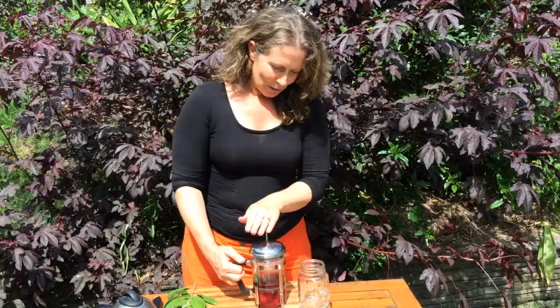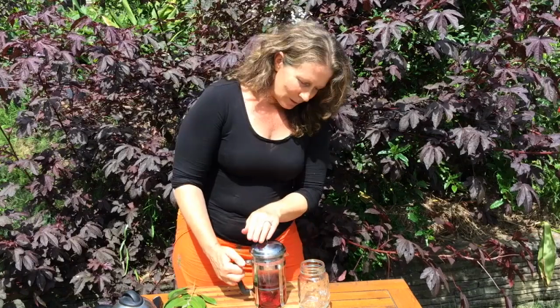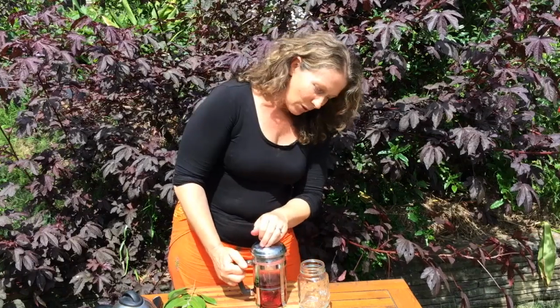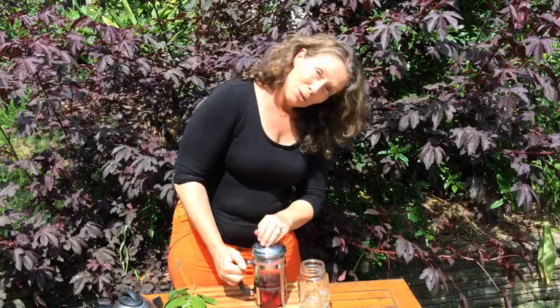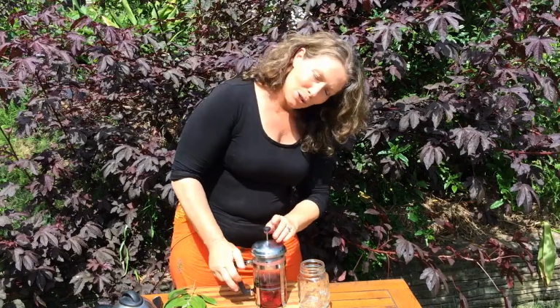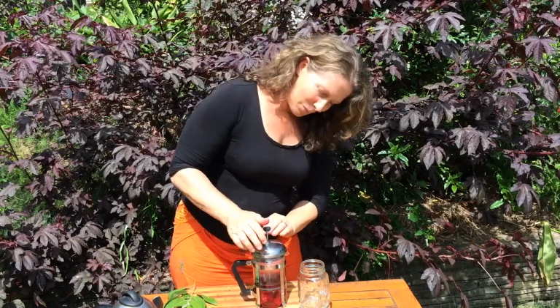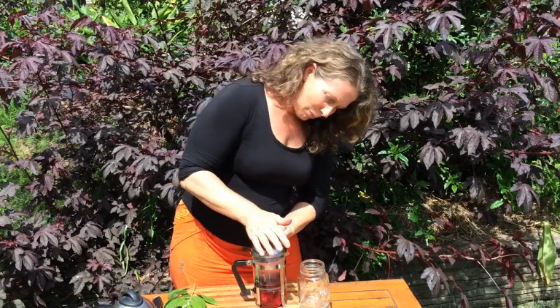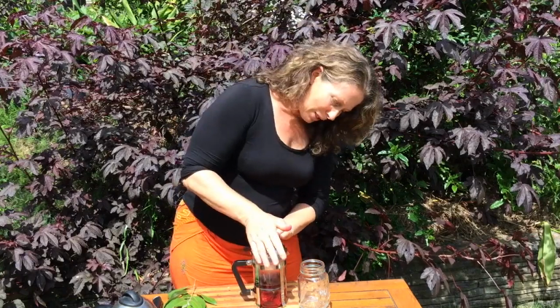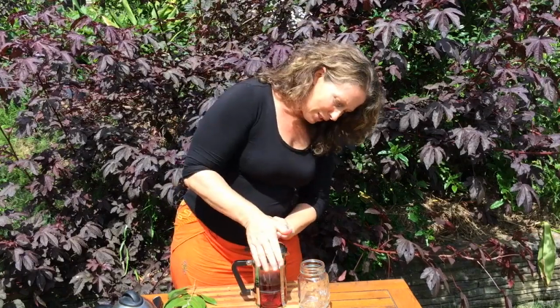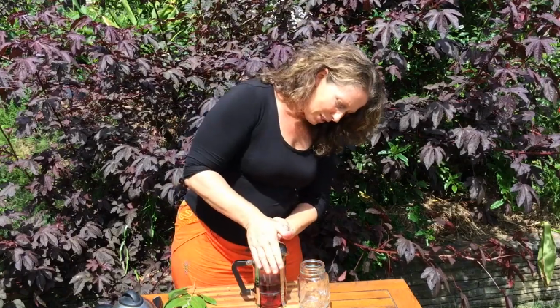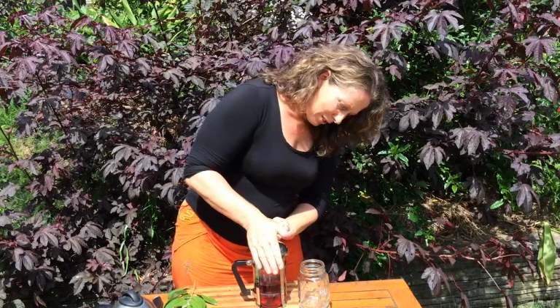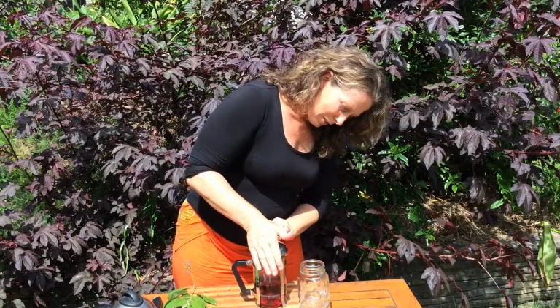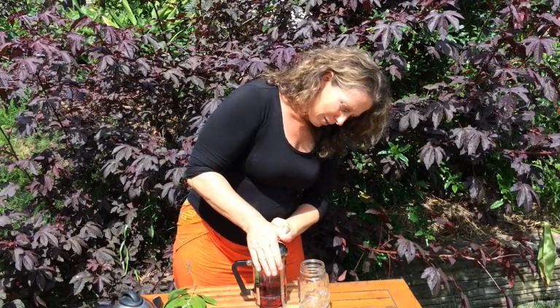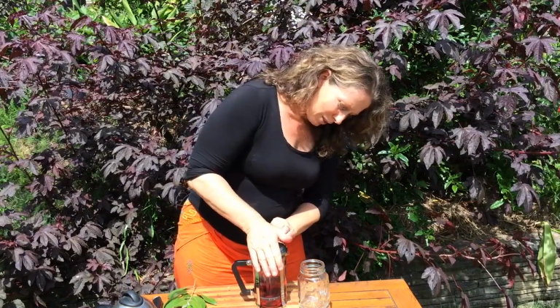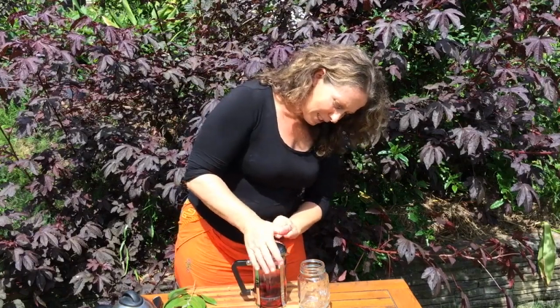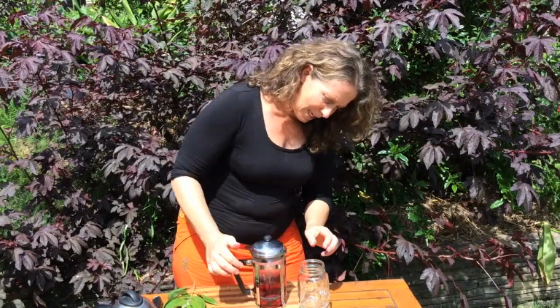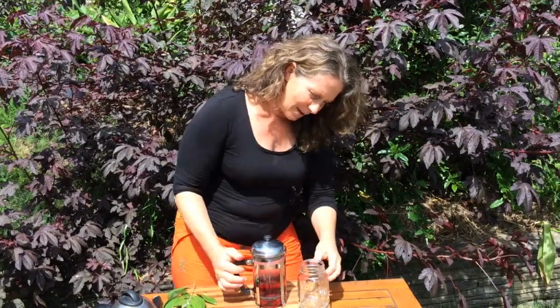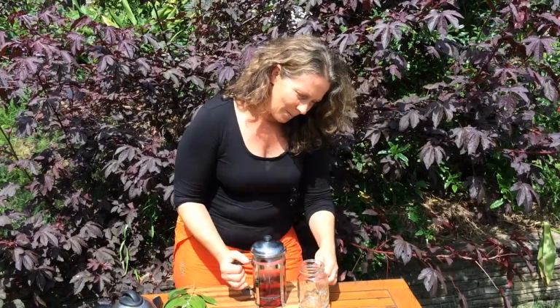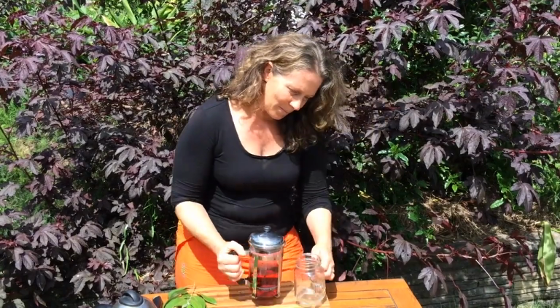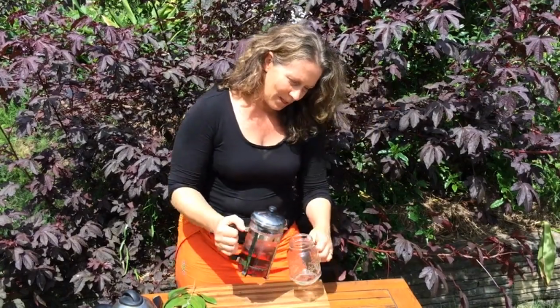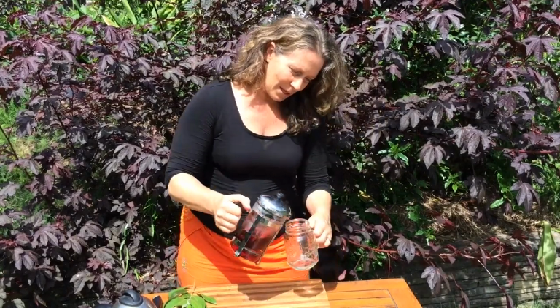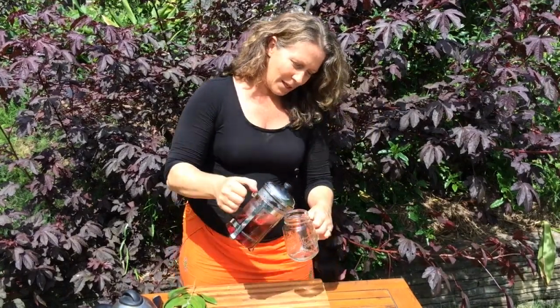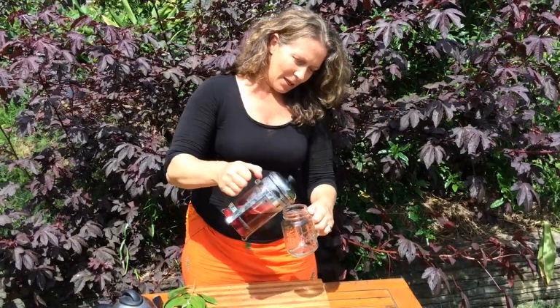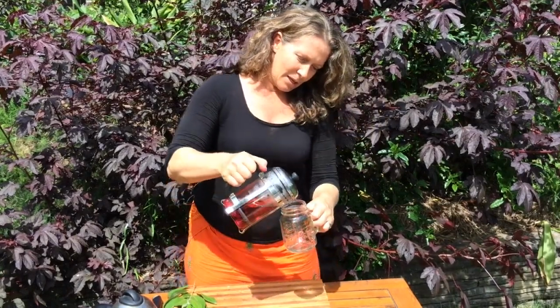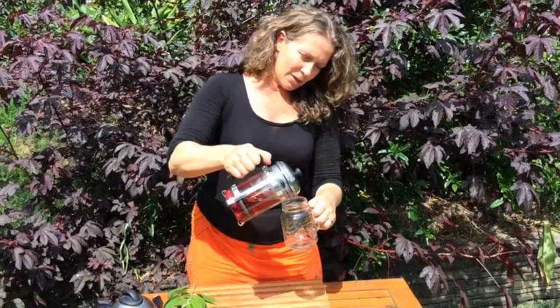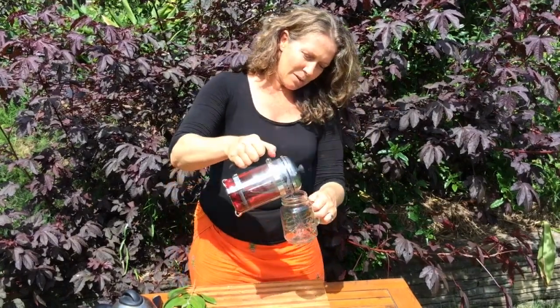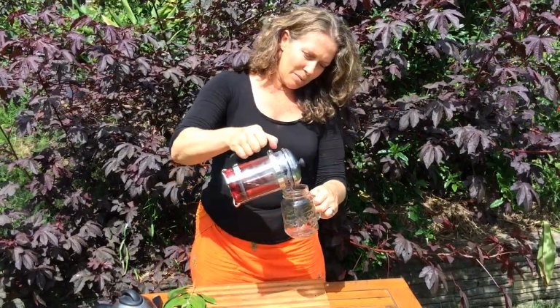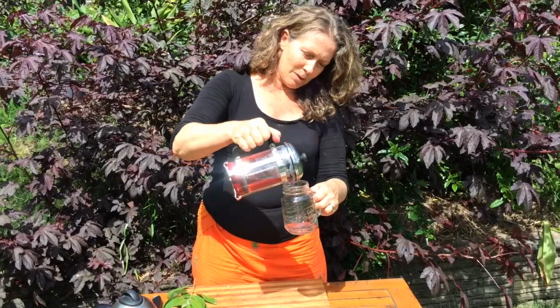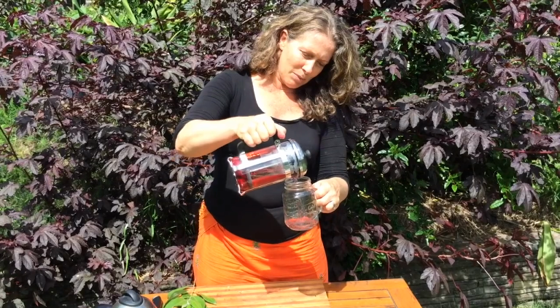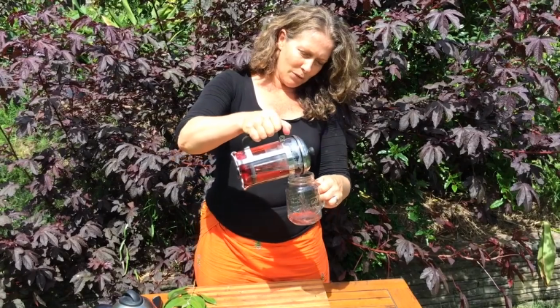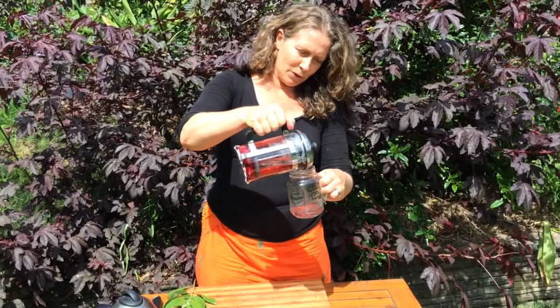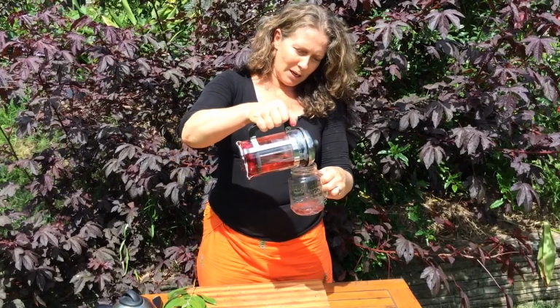I'm just going to plunge my tea. Look at that beautiful colour.